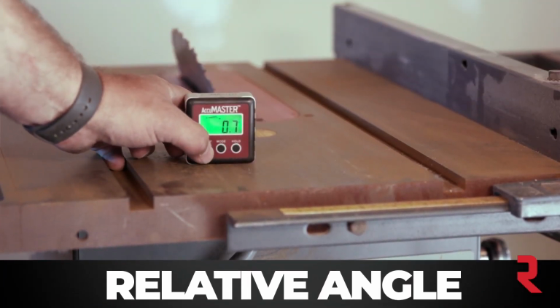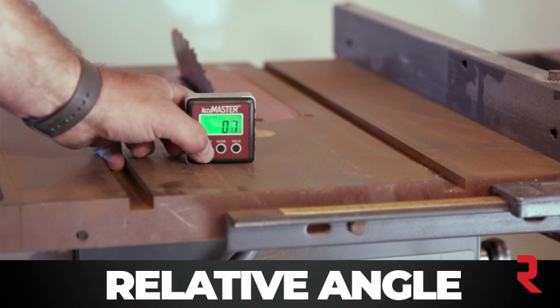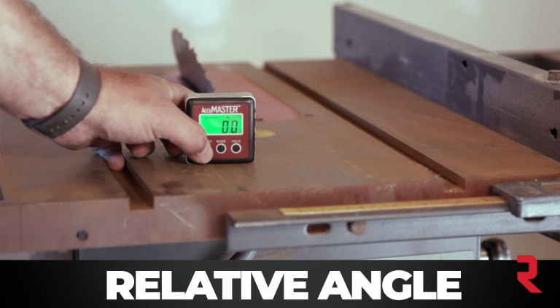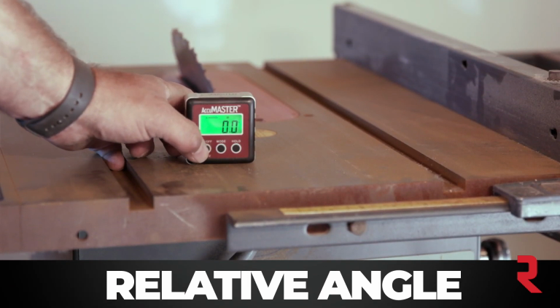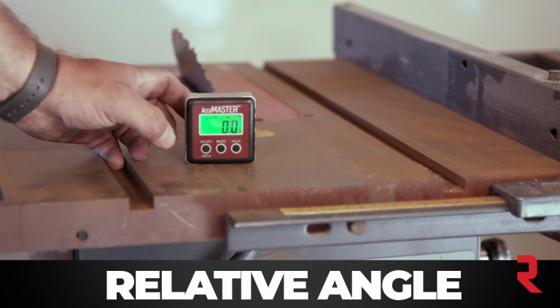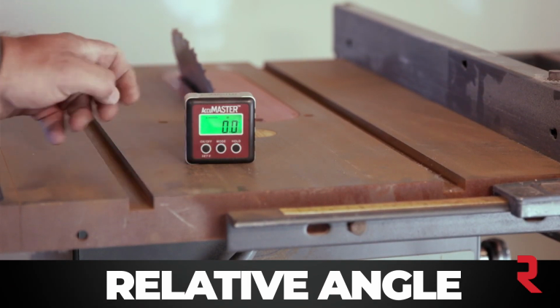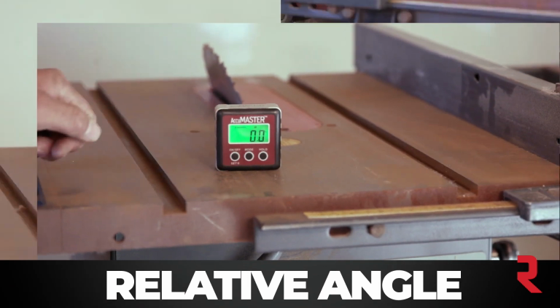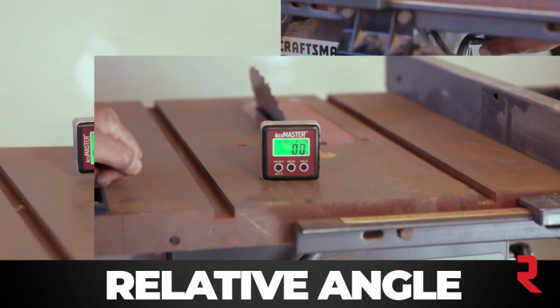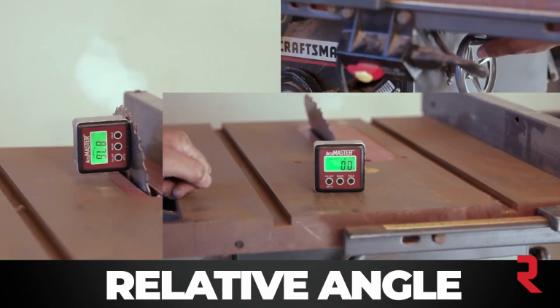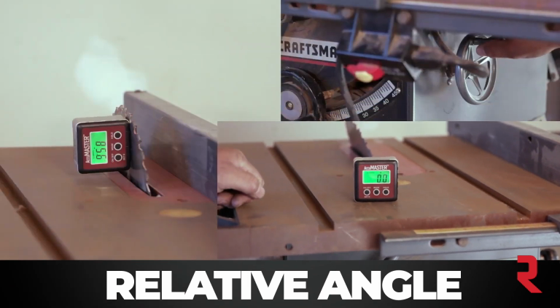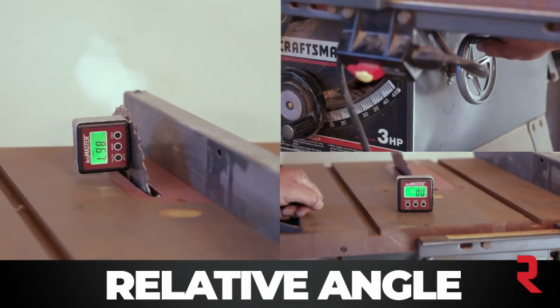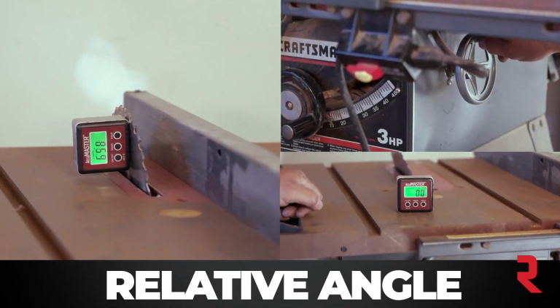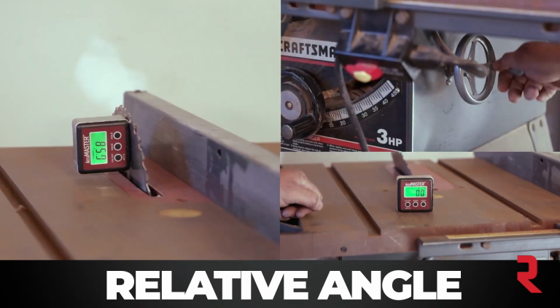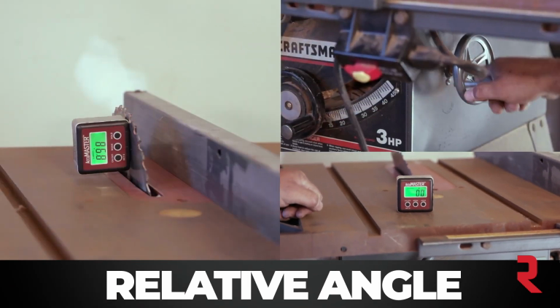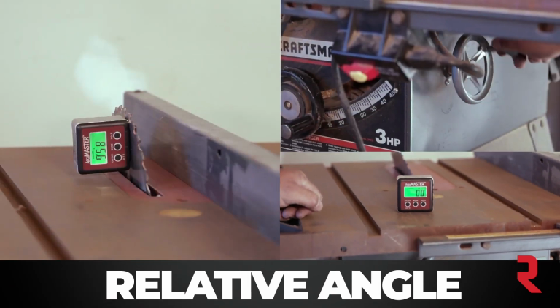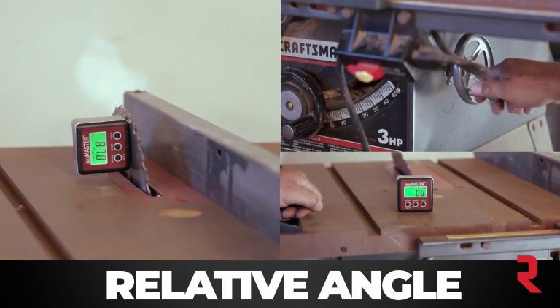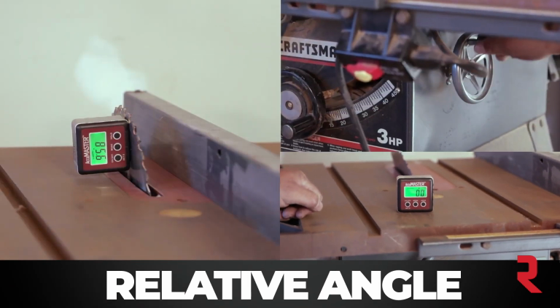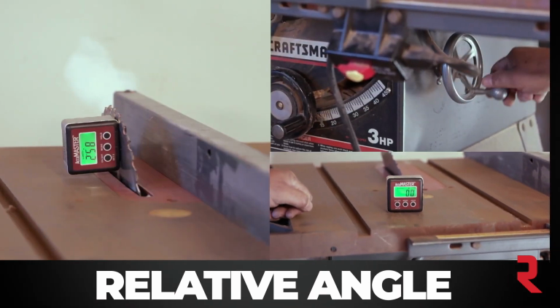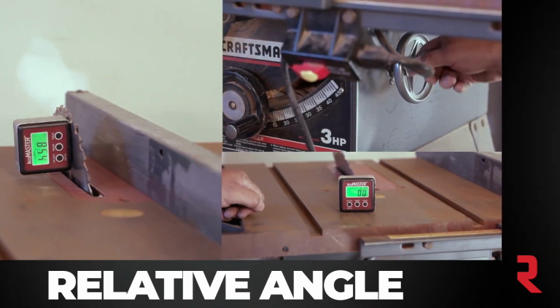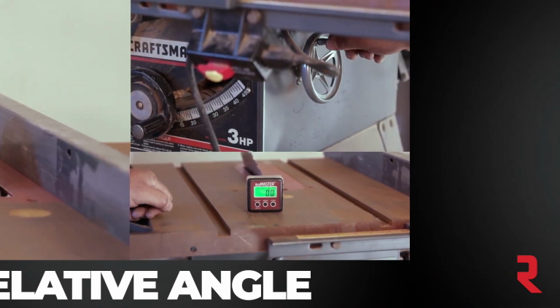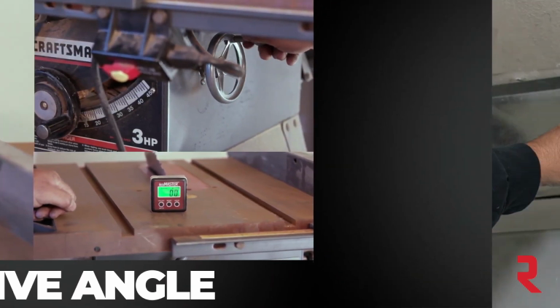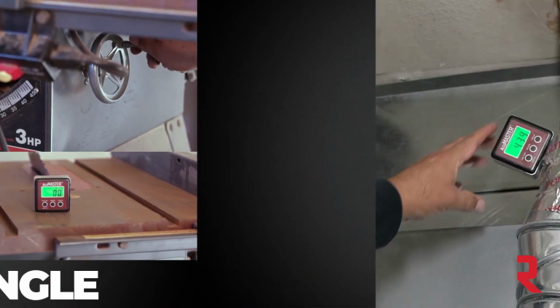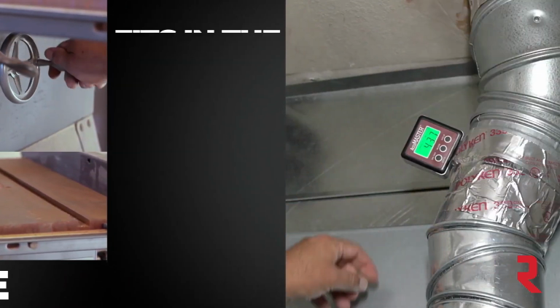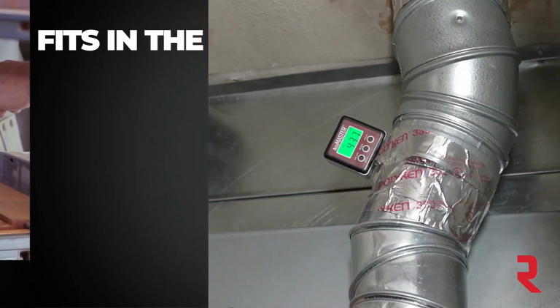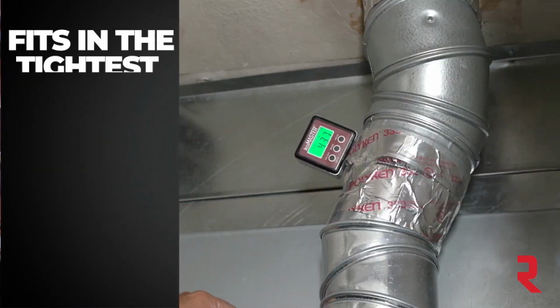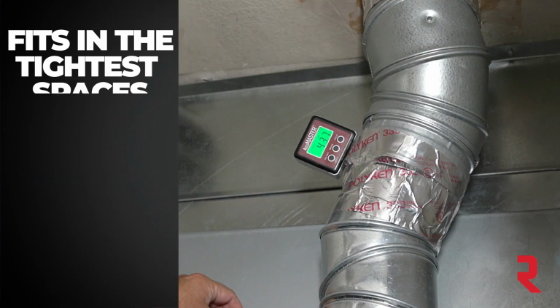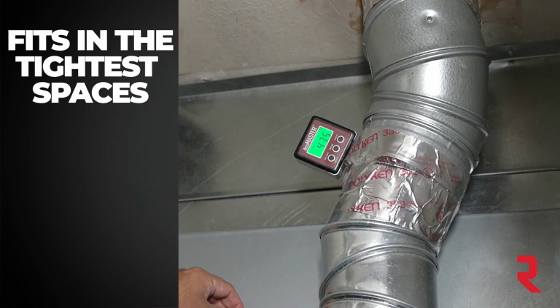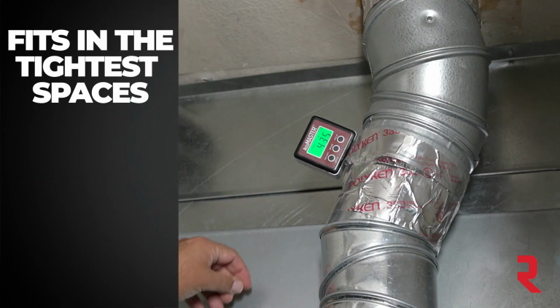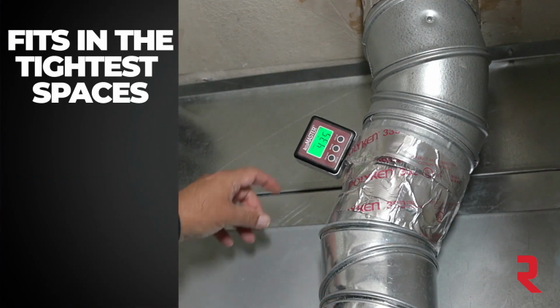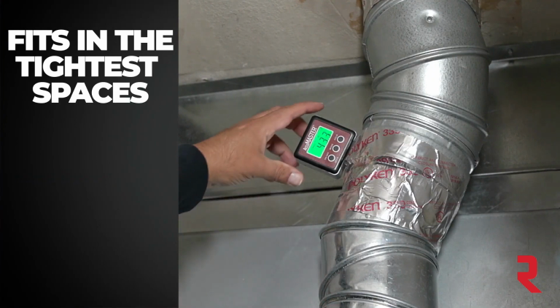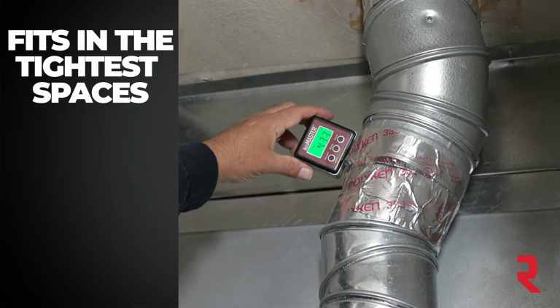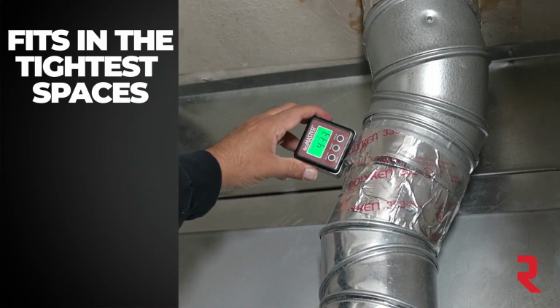Measure against true level with the factory set calibration, or measure relative angle with the touch of a button. The strong built-in magnets allow you to secure it to any metal surface. The compact size lets you measure where other devices can't go.